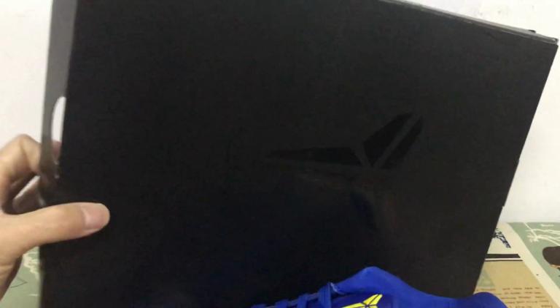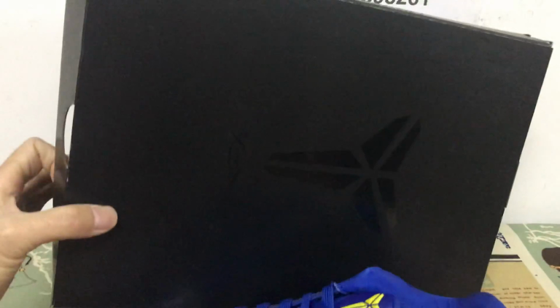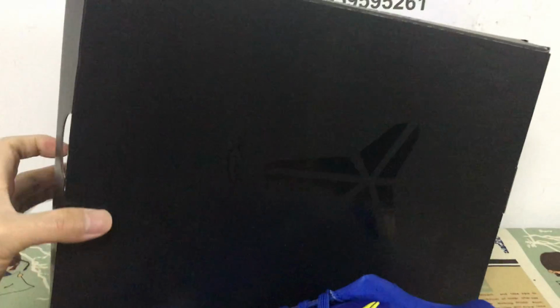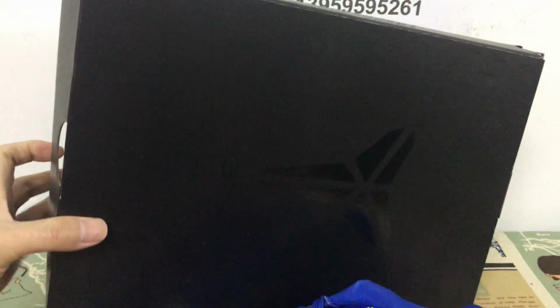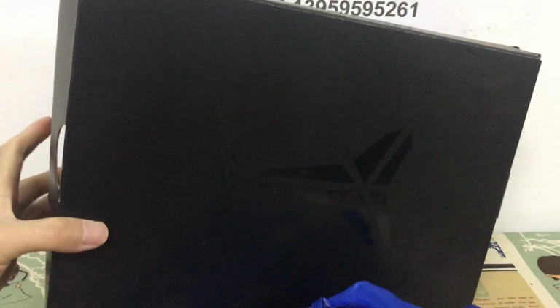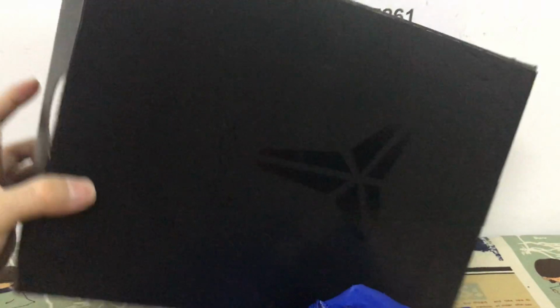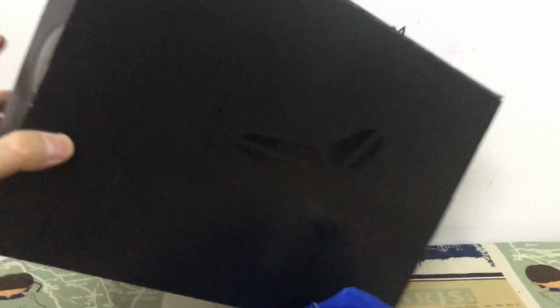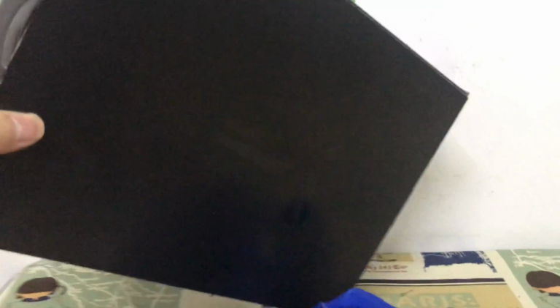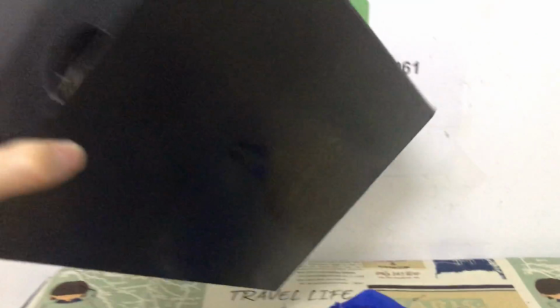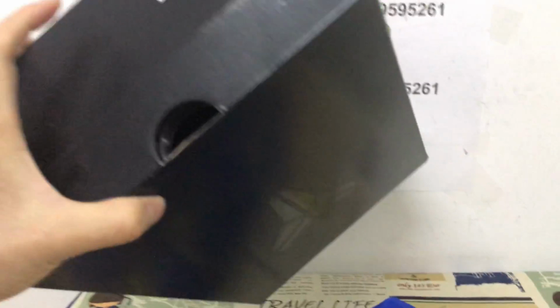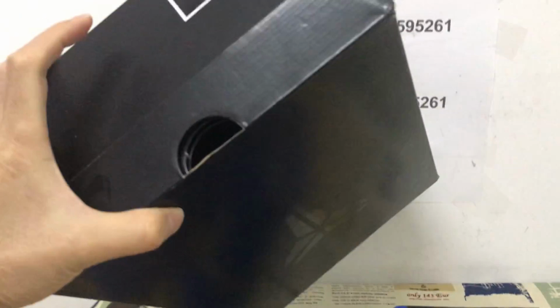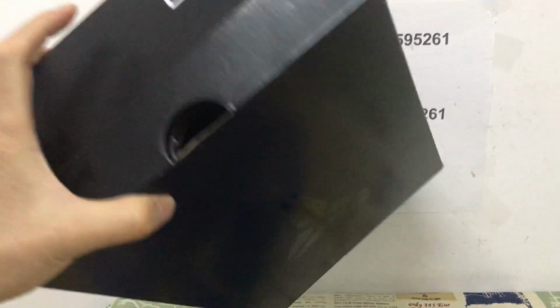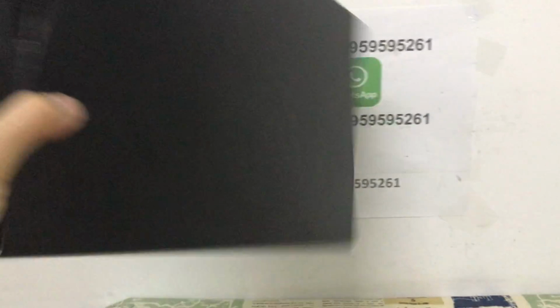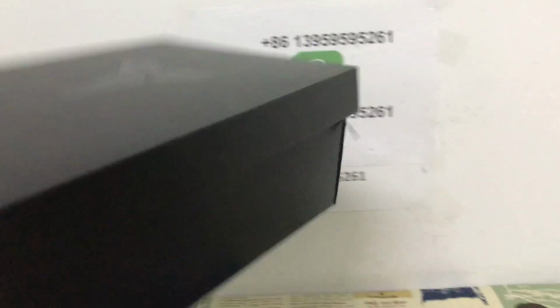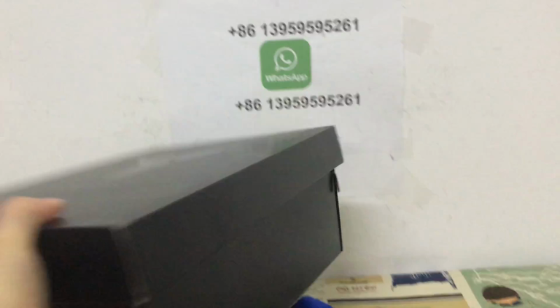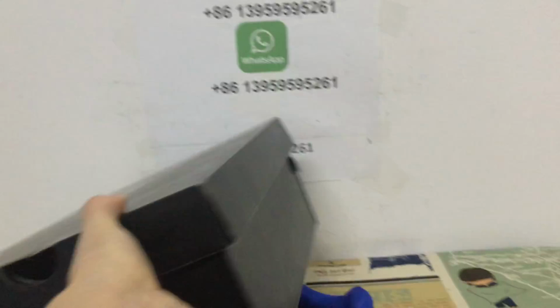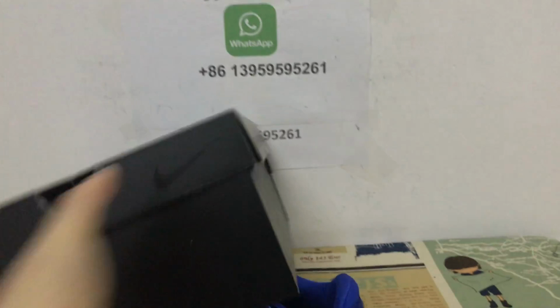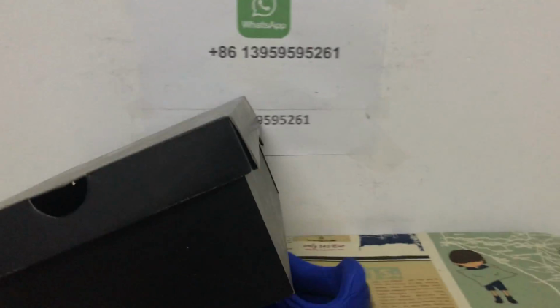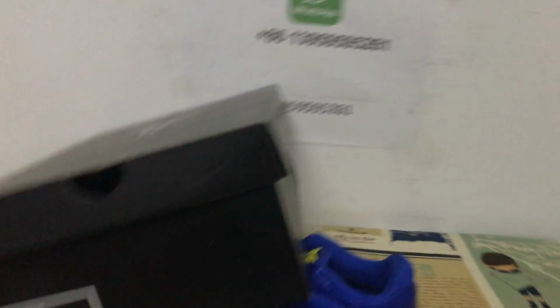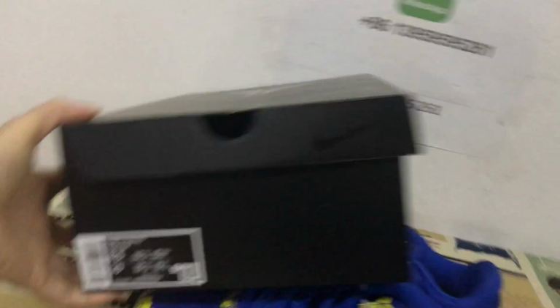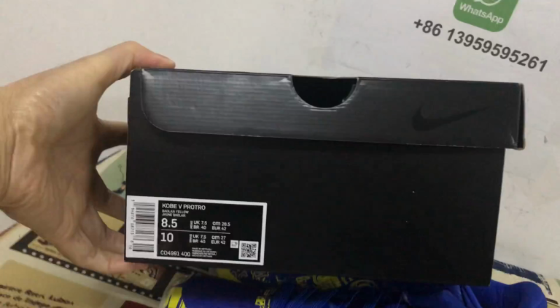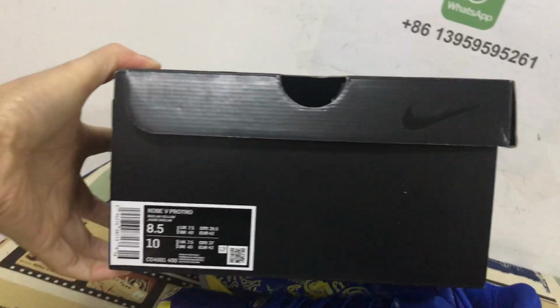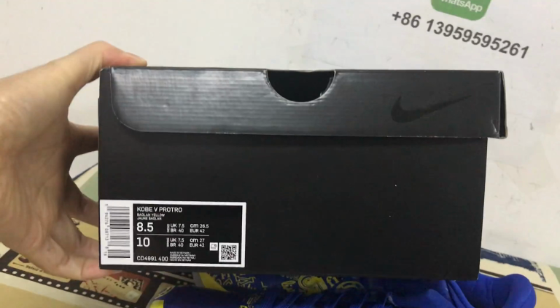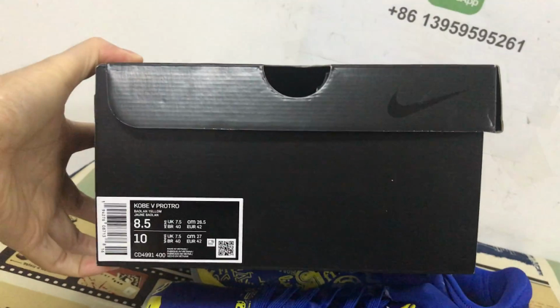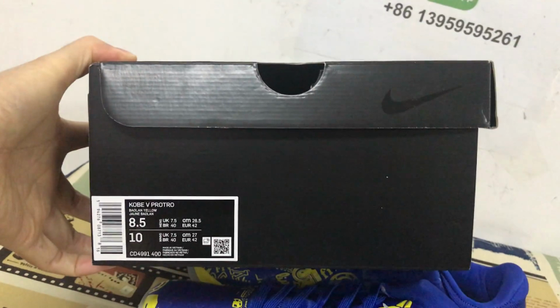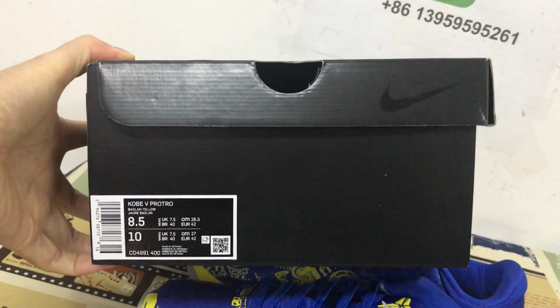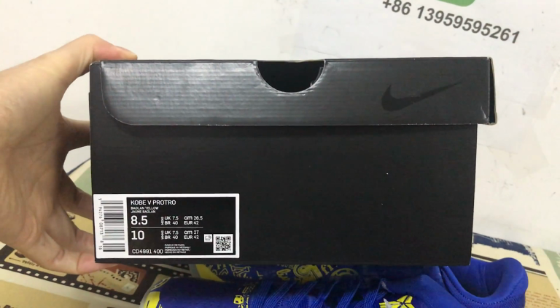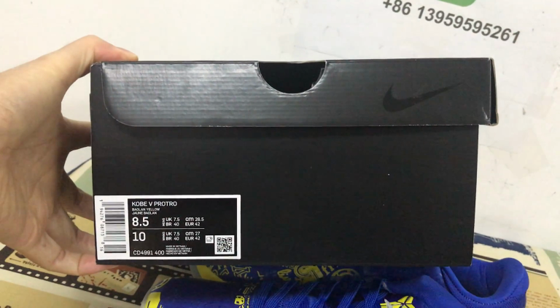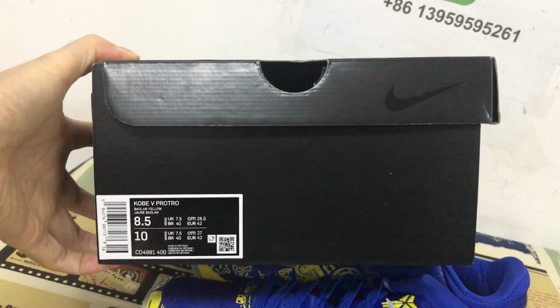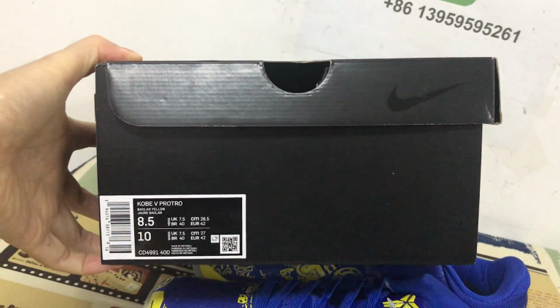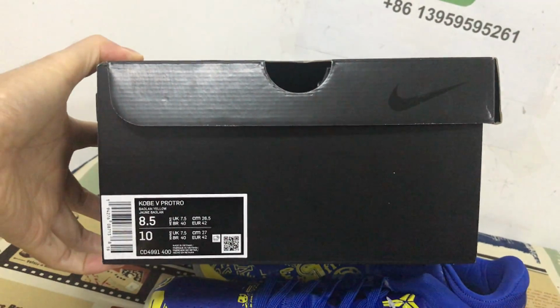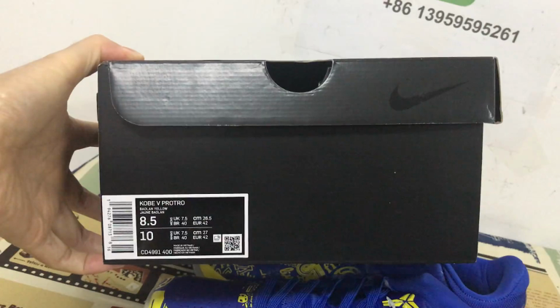Let's look at the box — that's the box label.